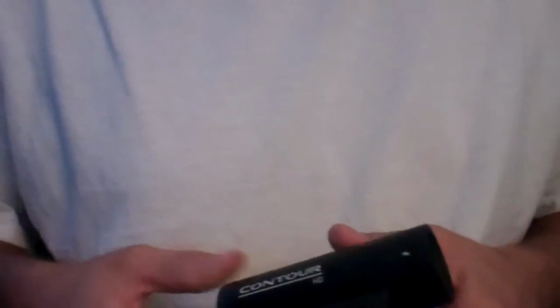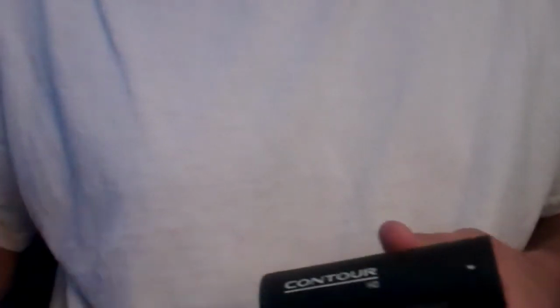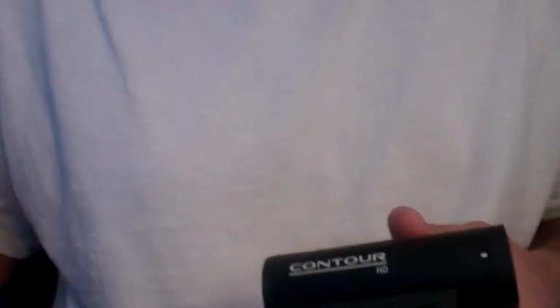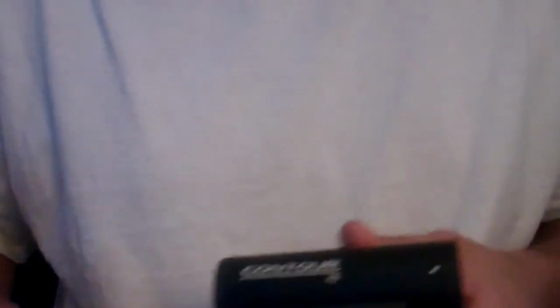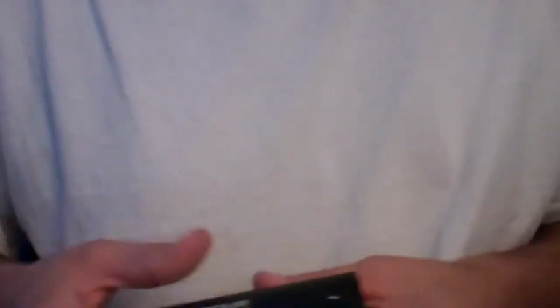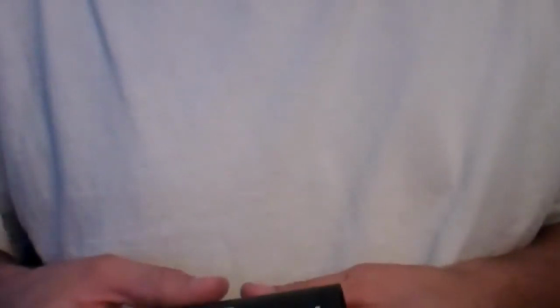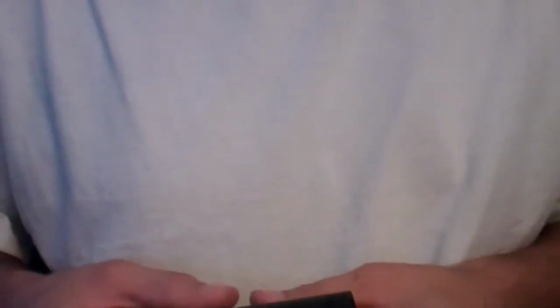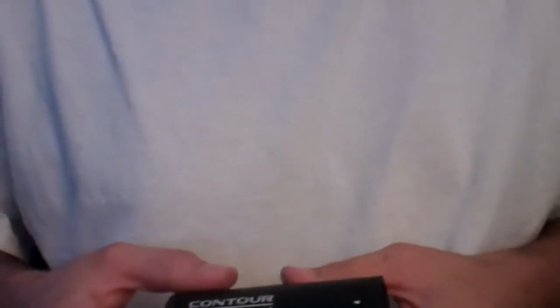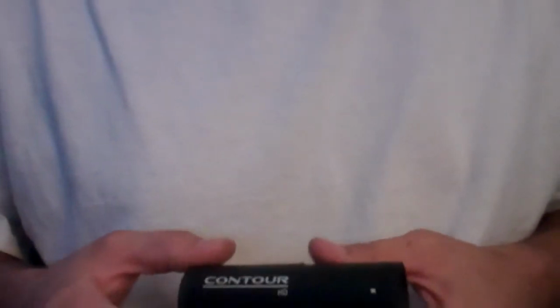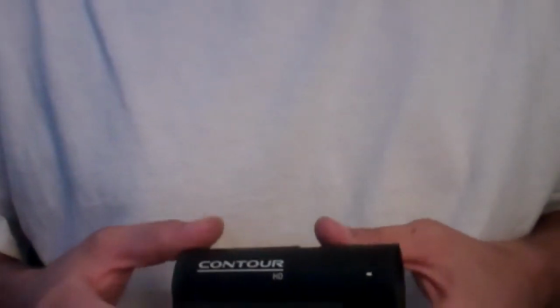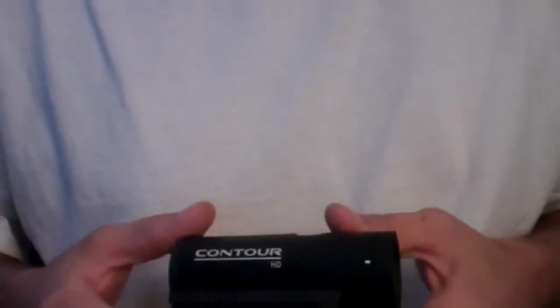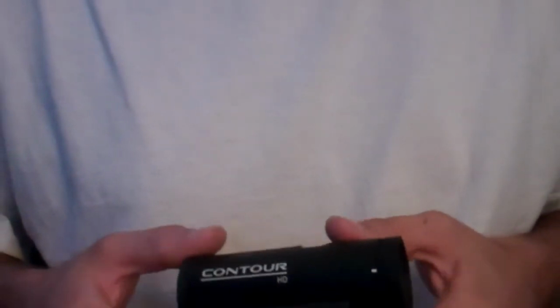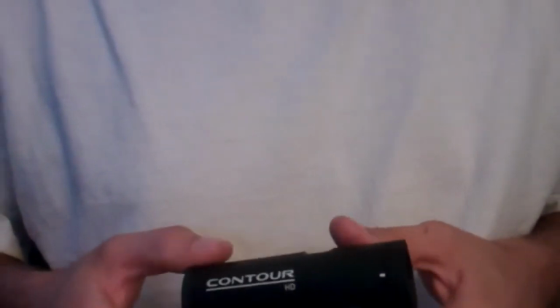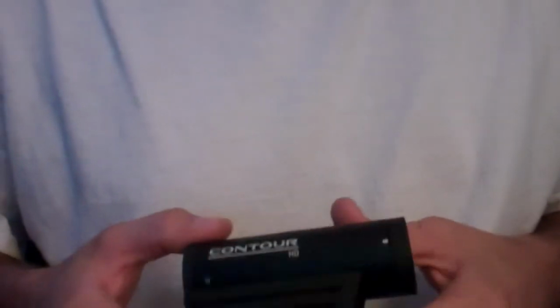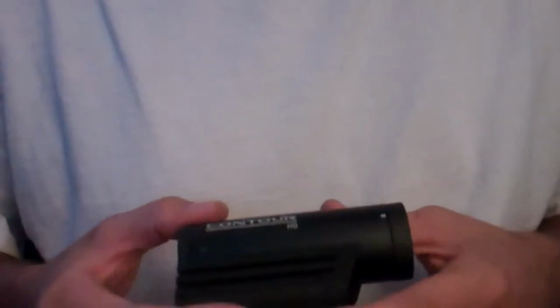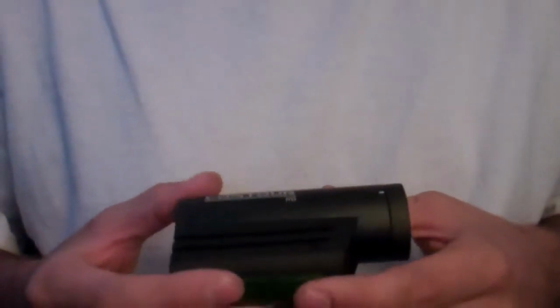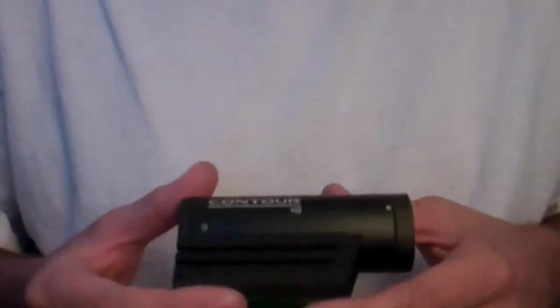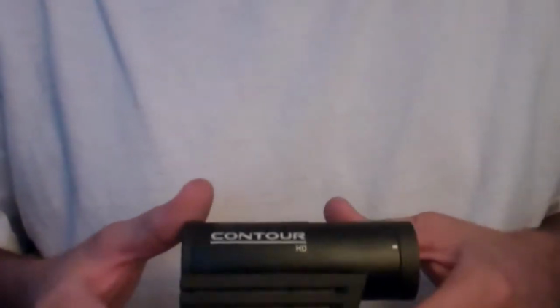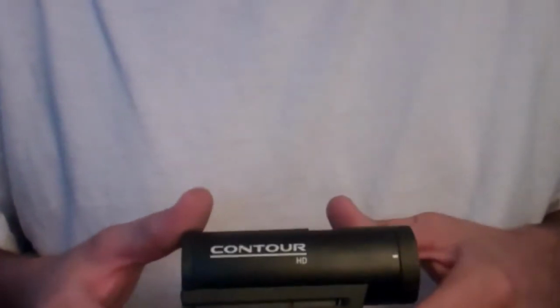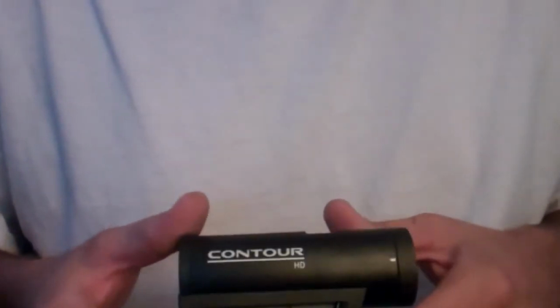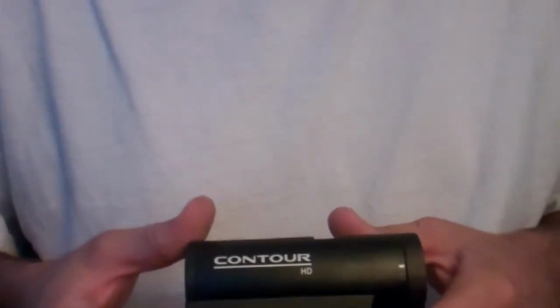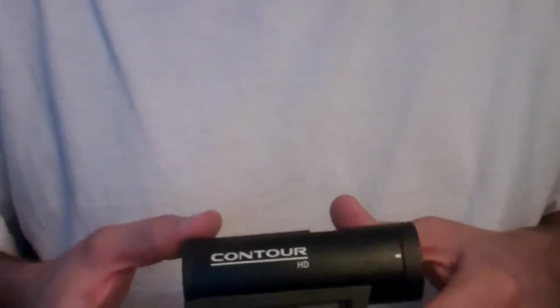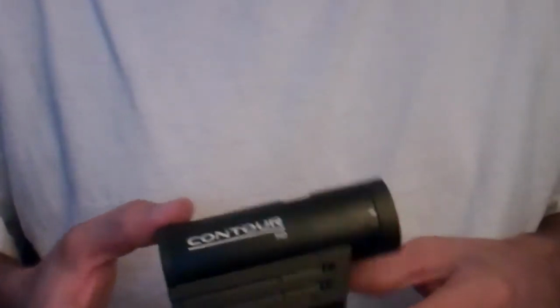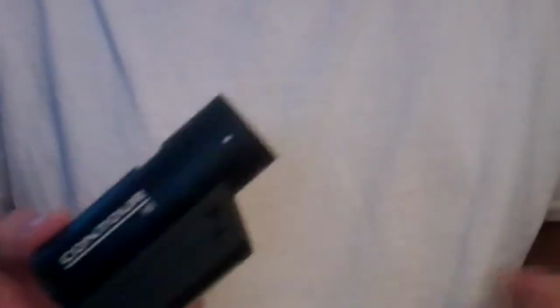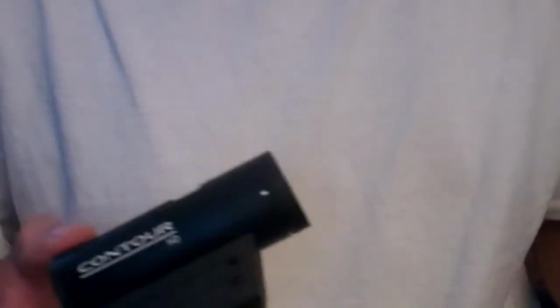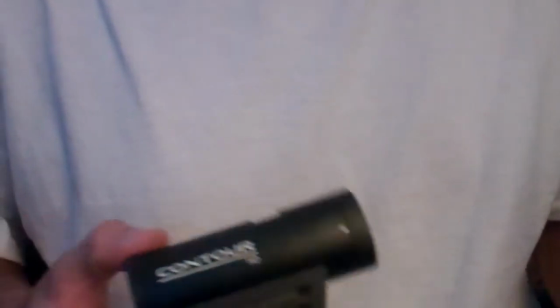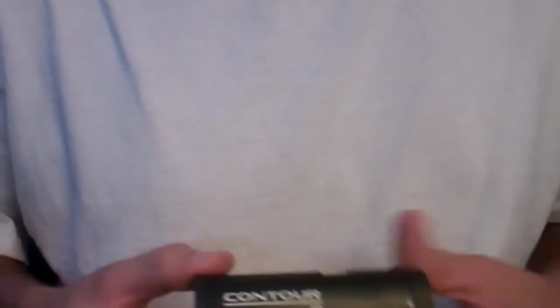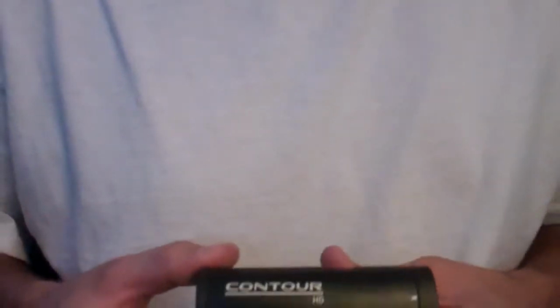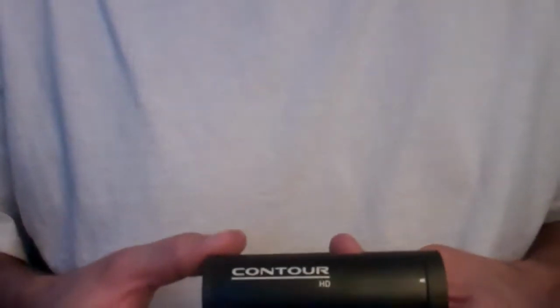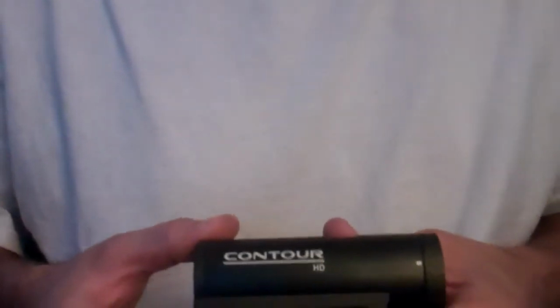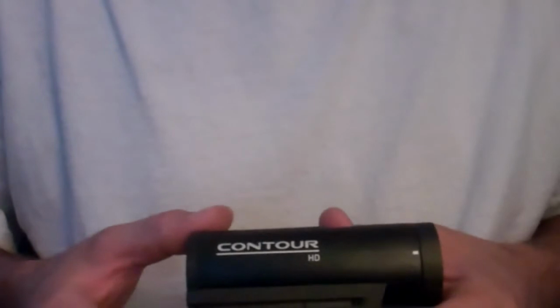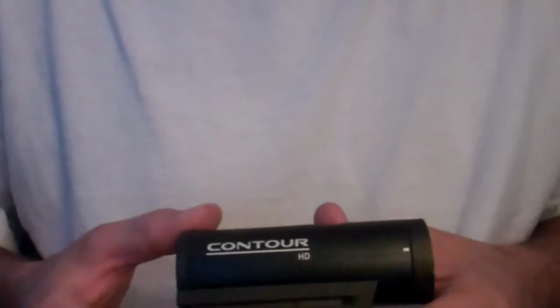The cheapest competitor being Airsoft GI, where it's on sale for $225, whereas on Amazon it's about $140.